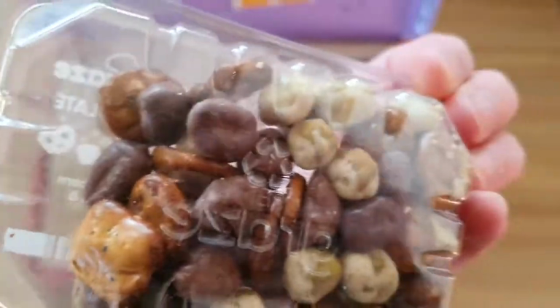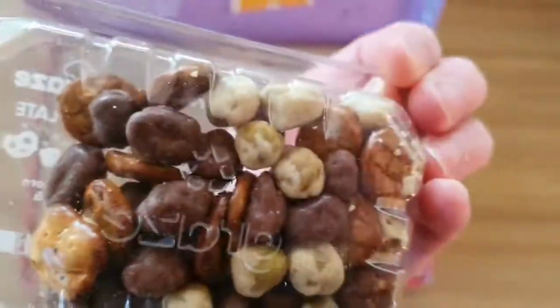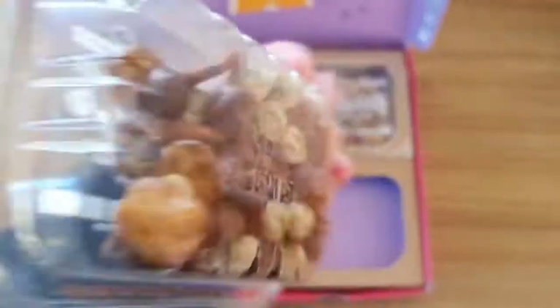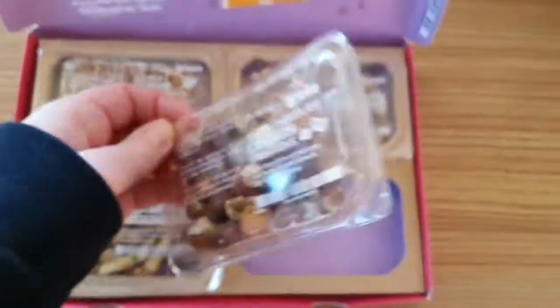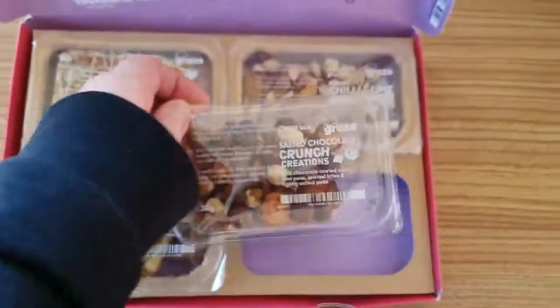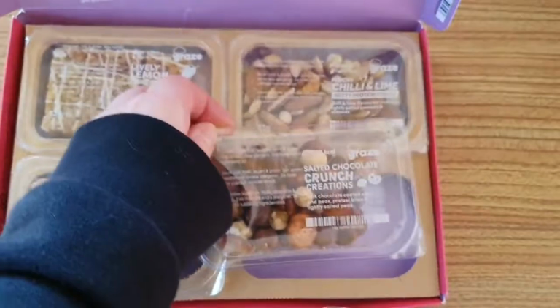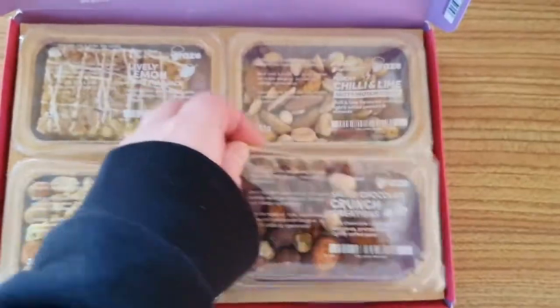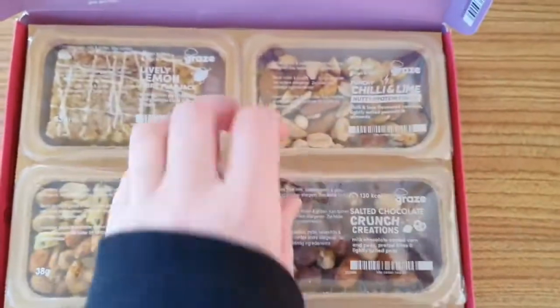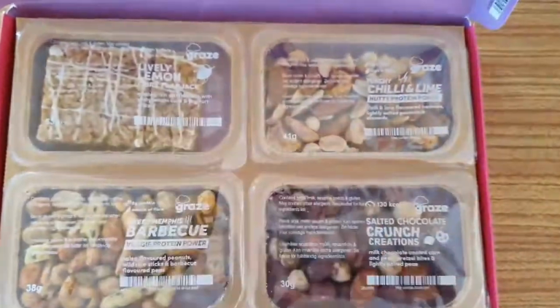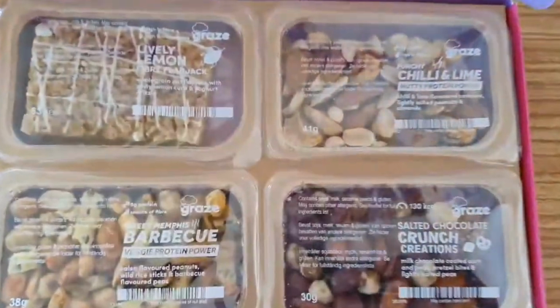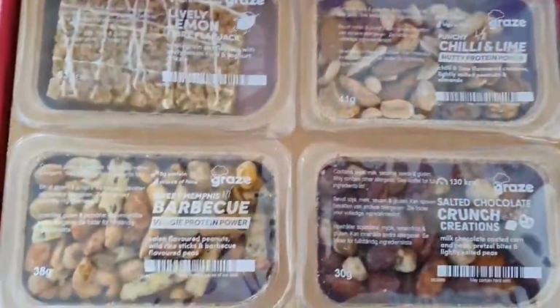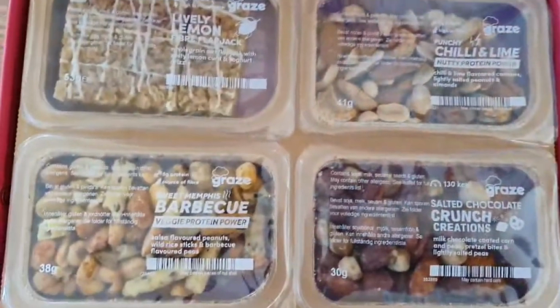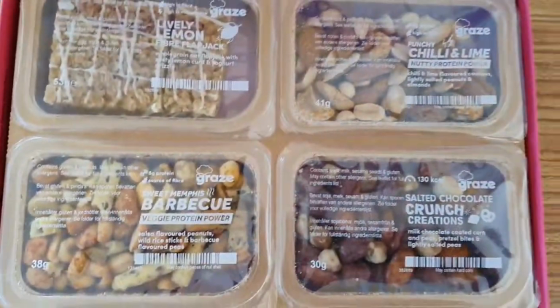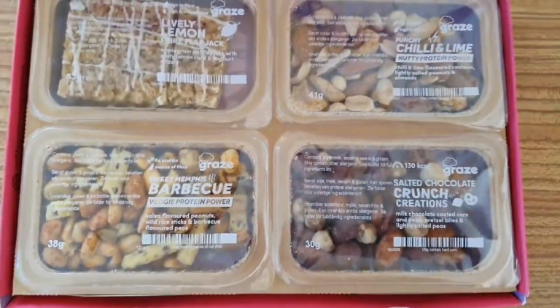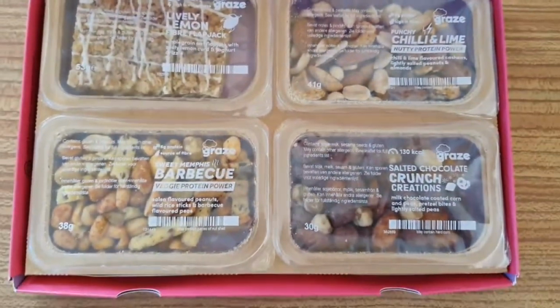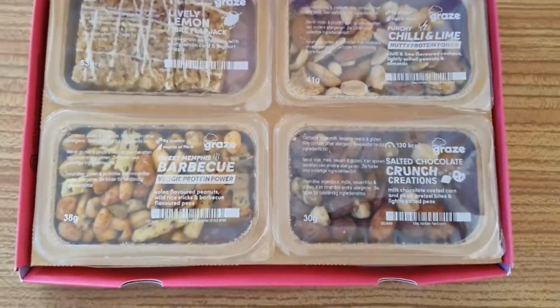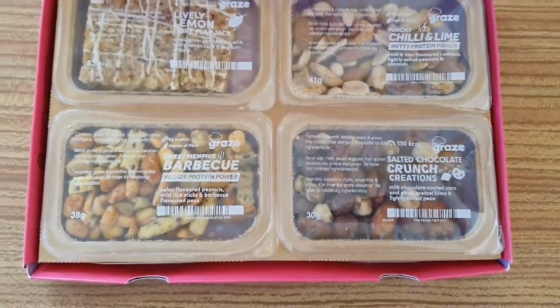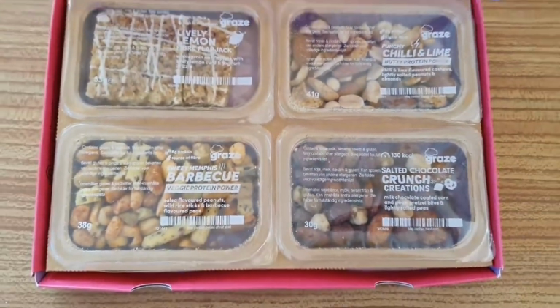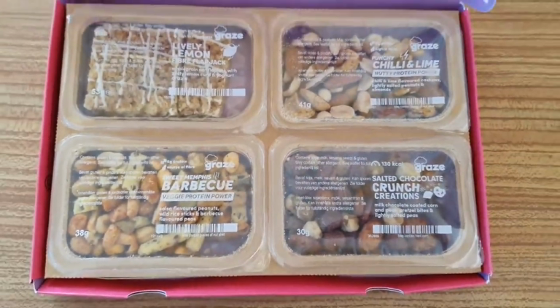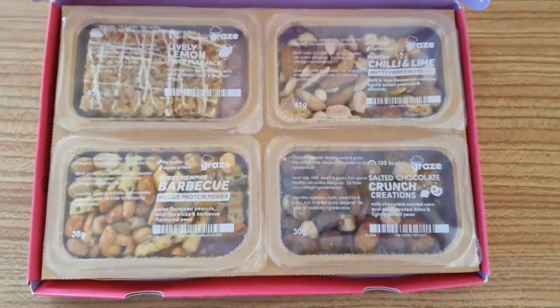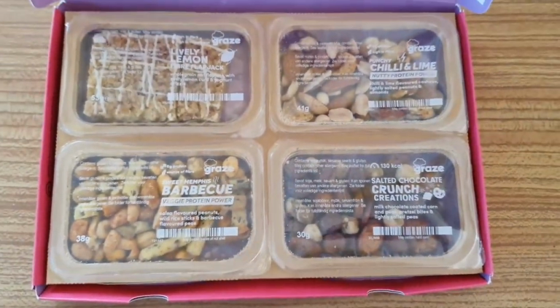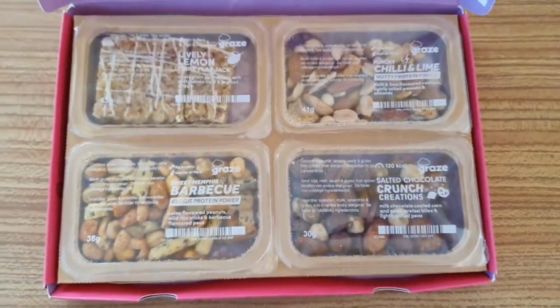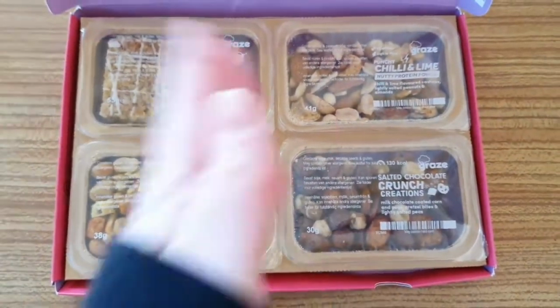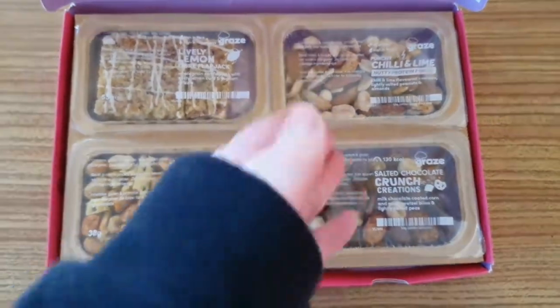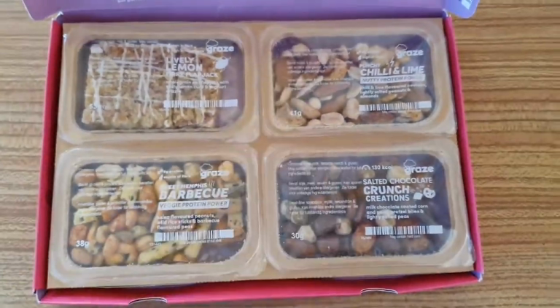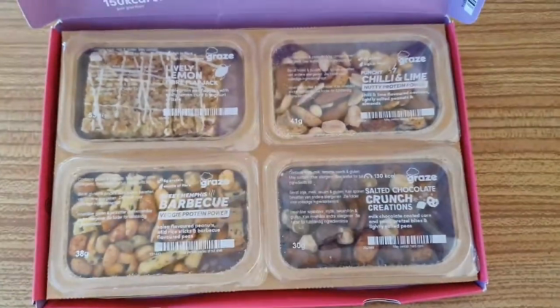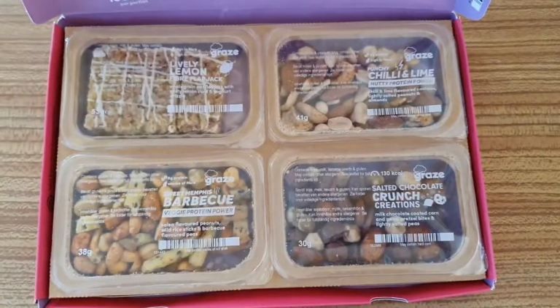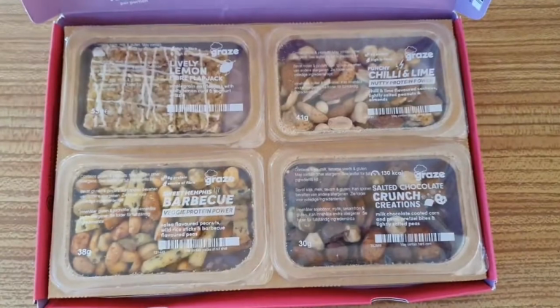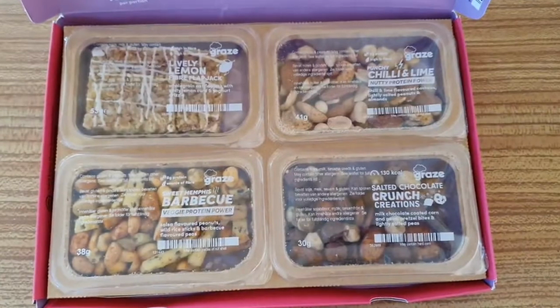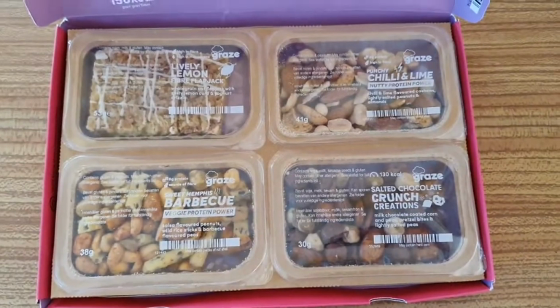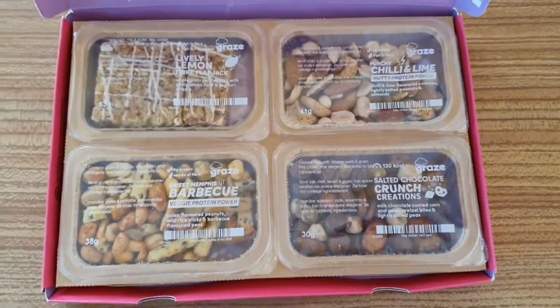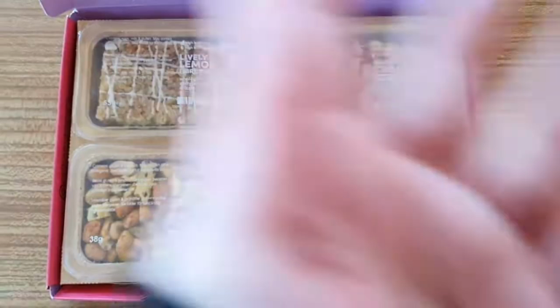So there you have it, that's this month's Grey's box. Bye!